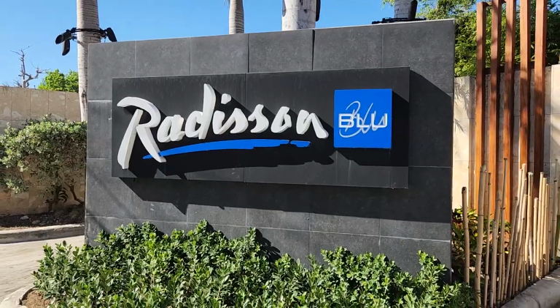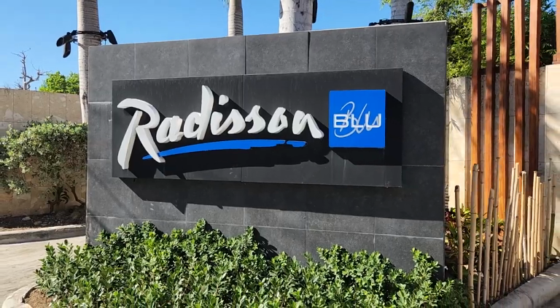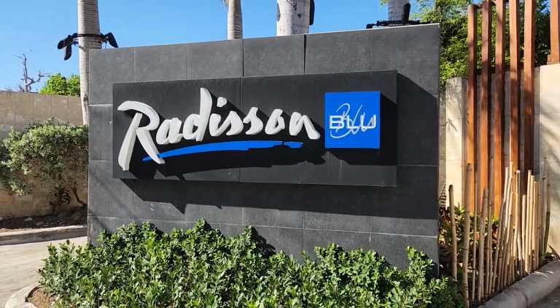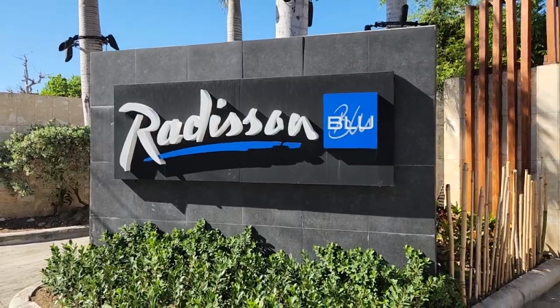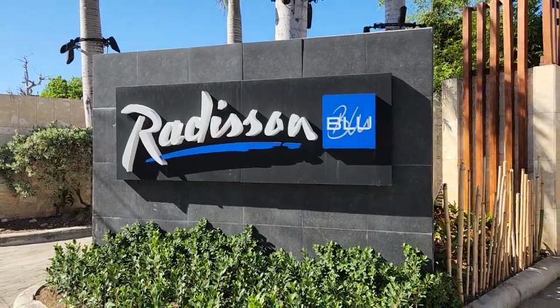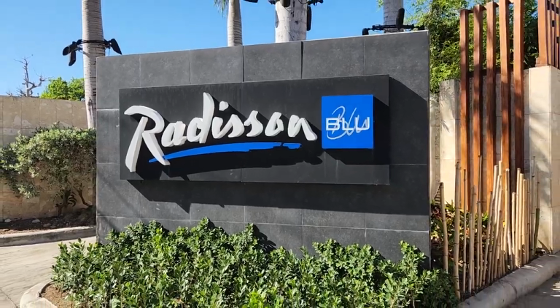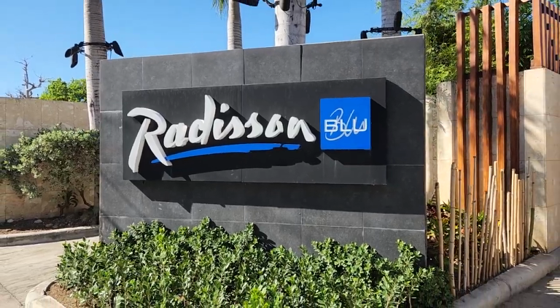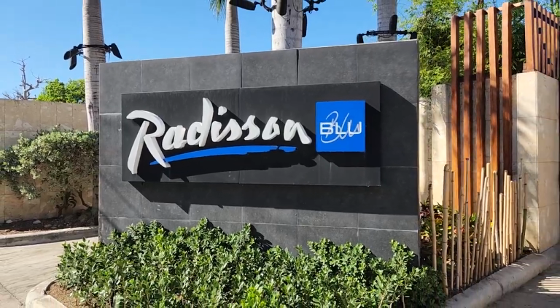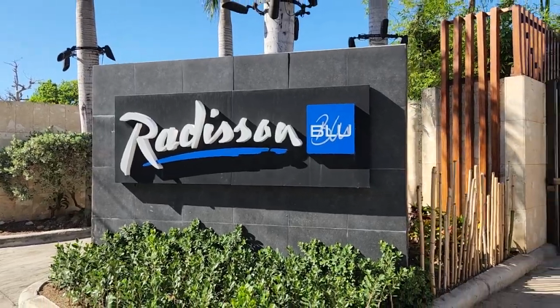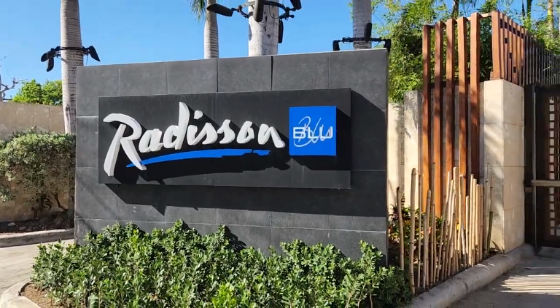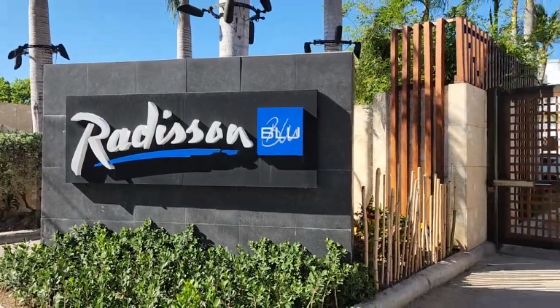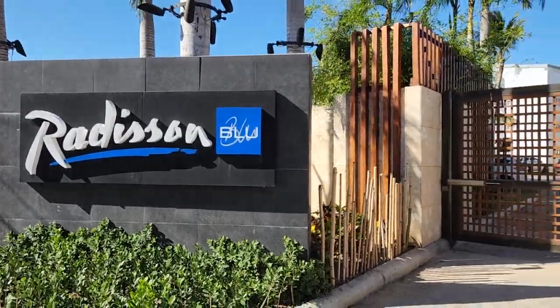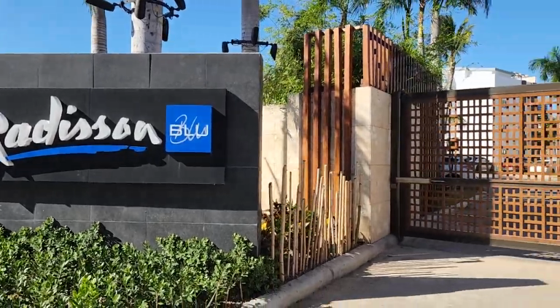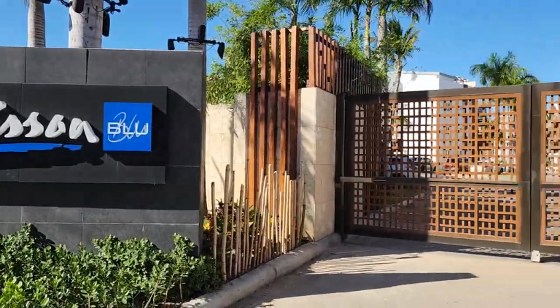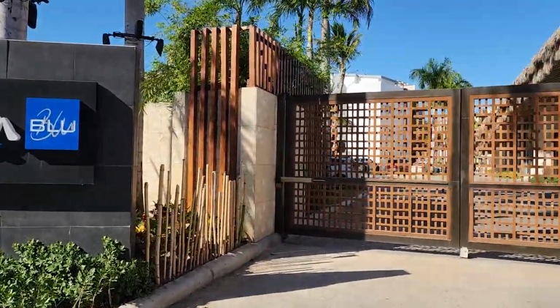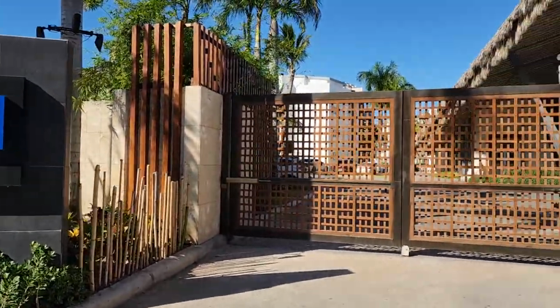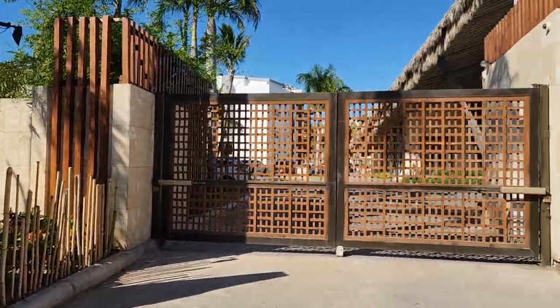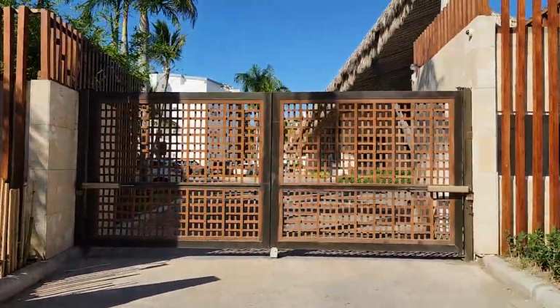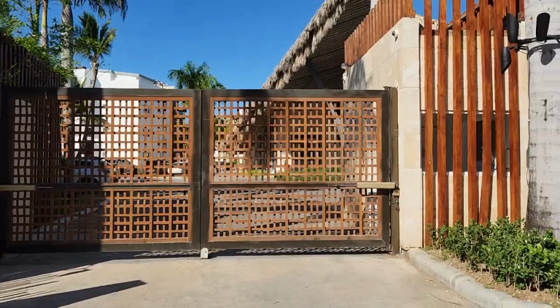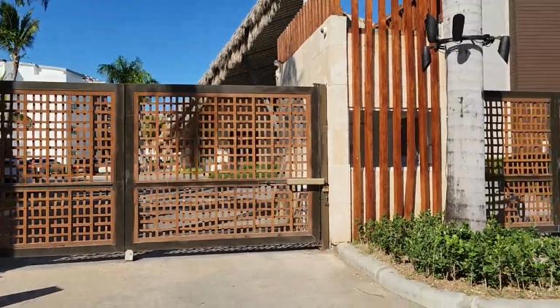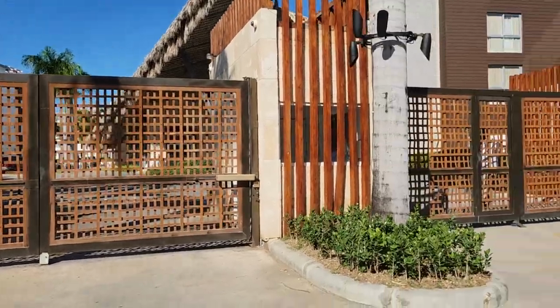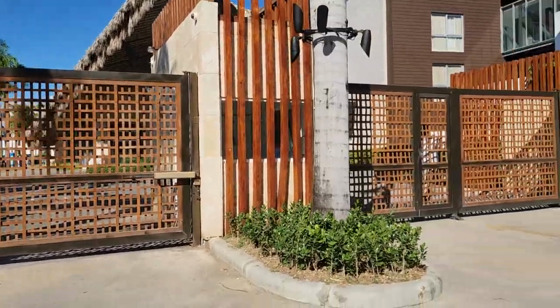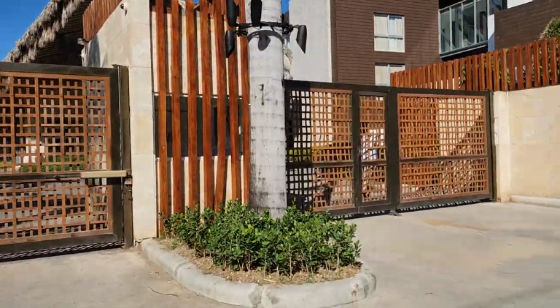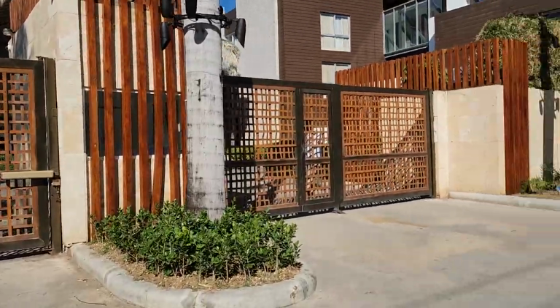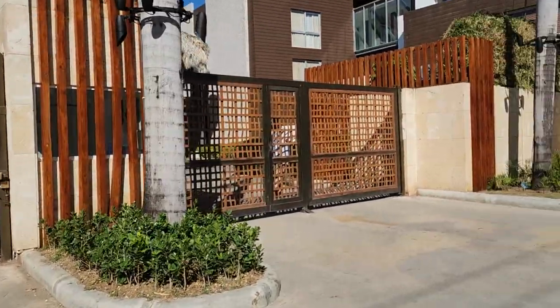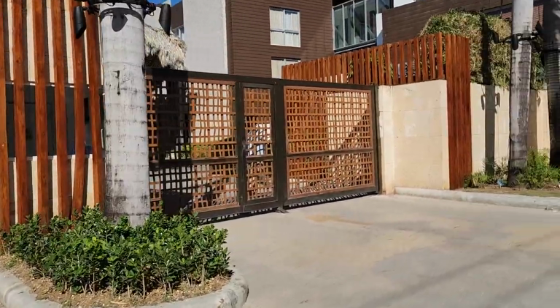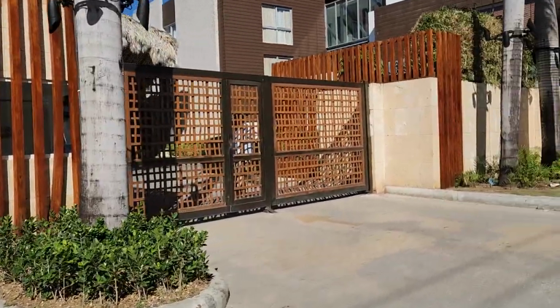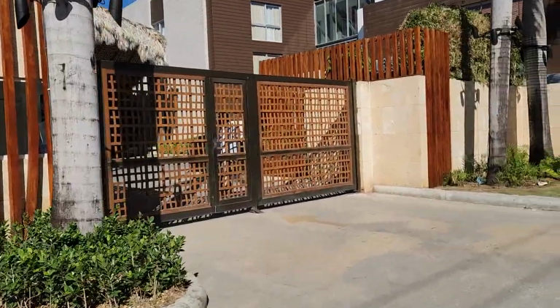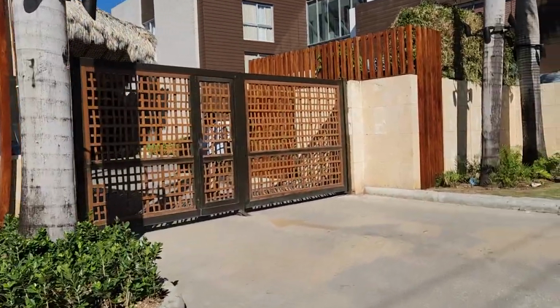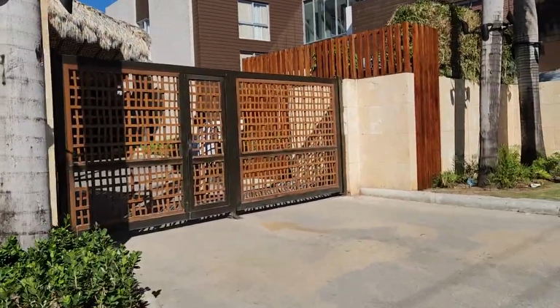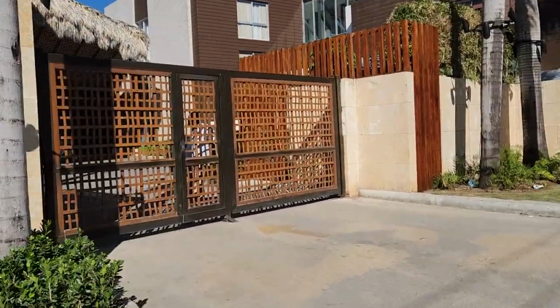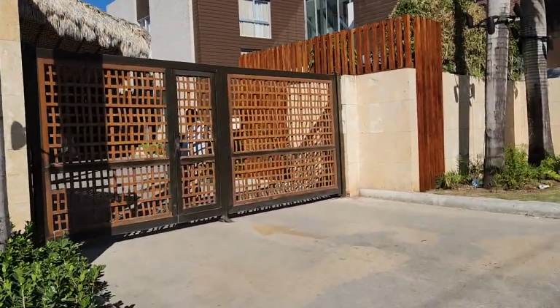This is Radisson Blu in Punta Cana, Dominican Republic. I am going inside of the hotel.